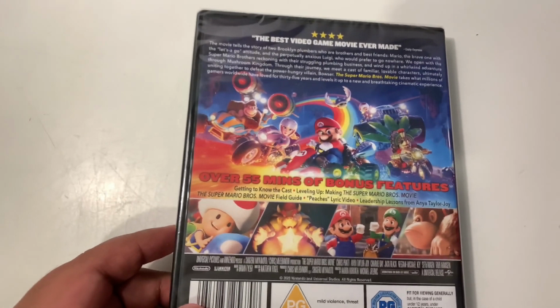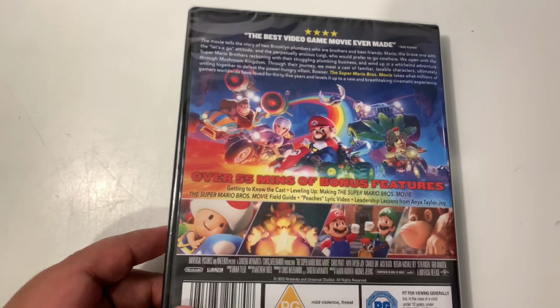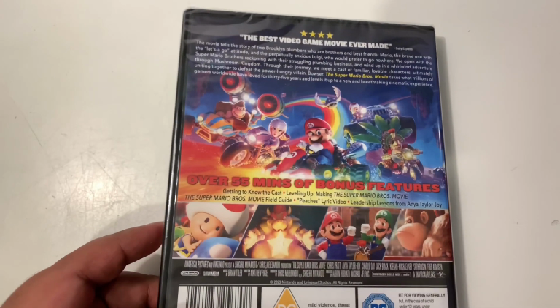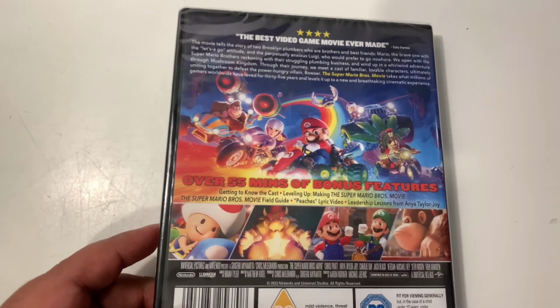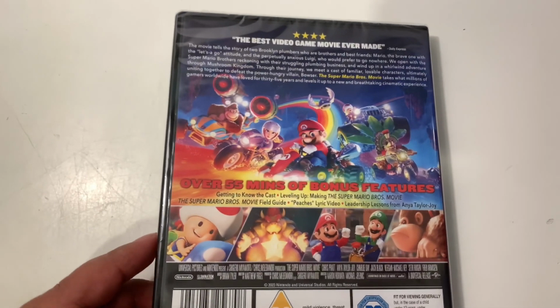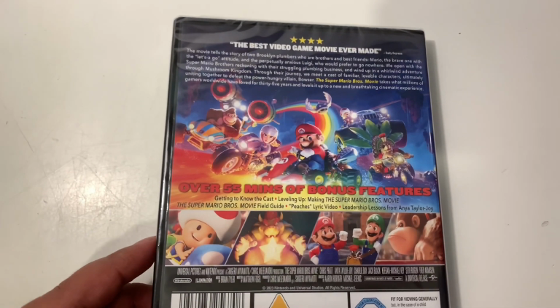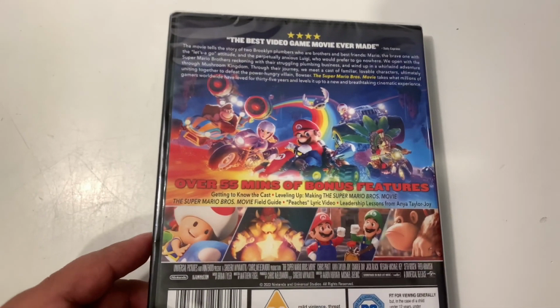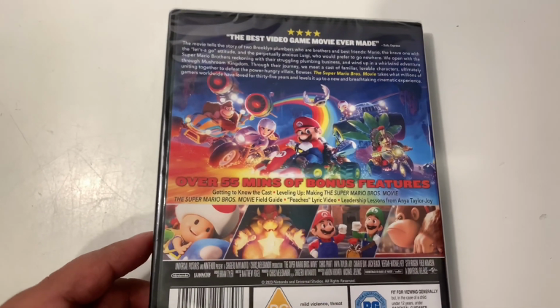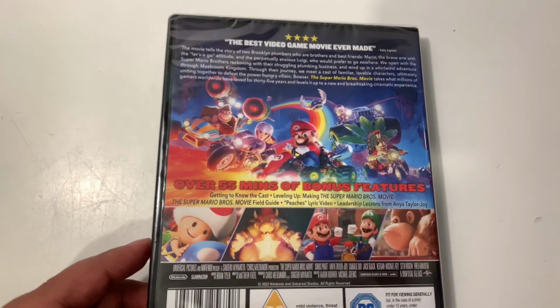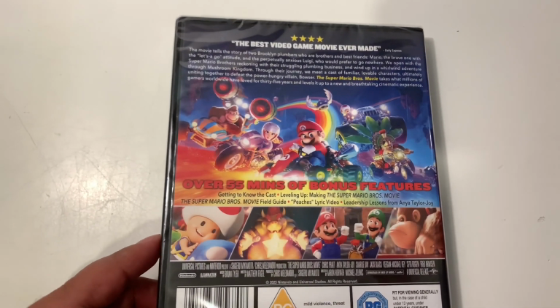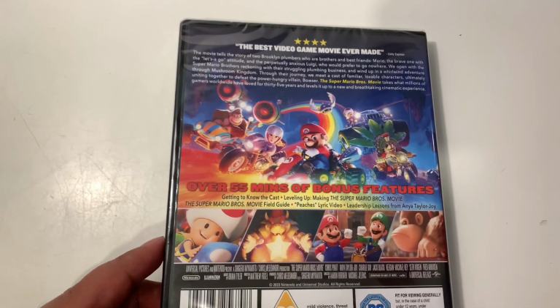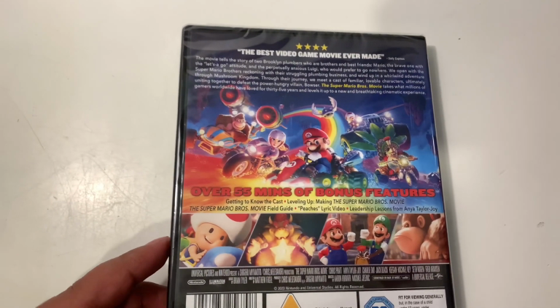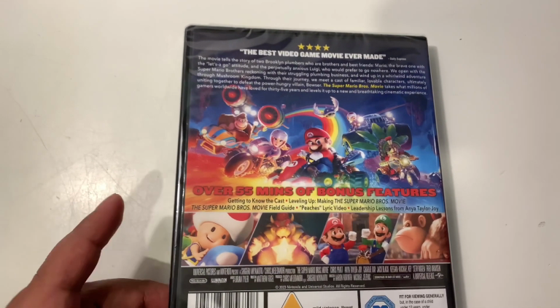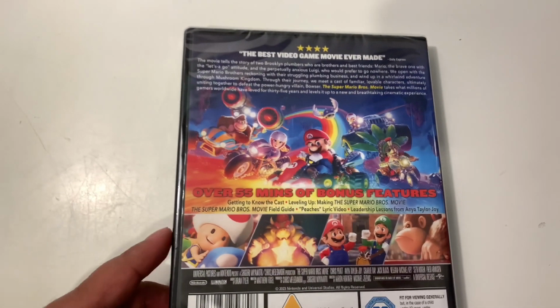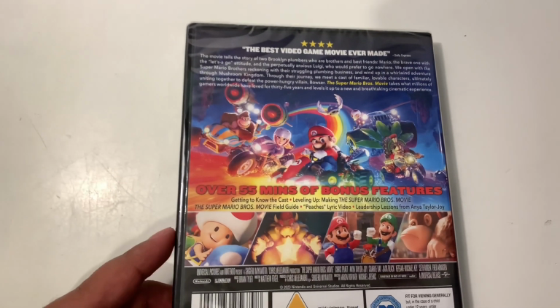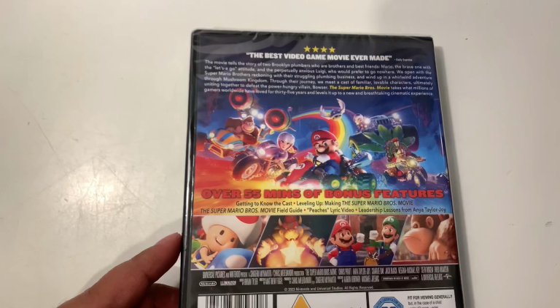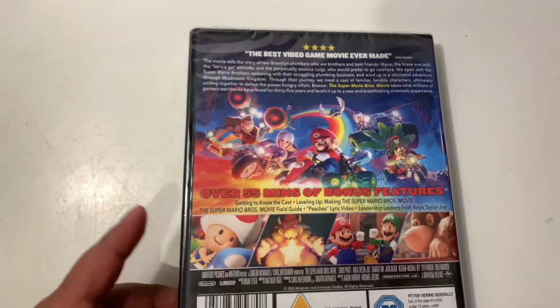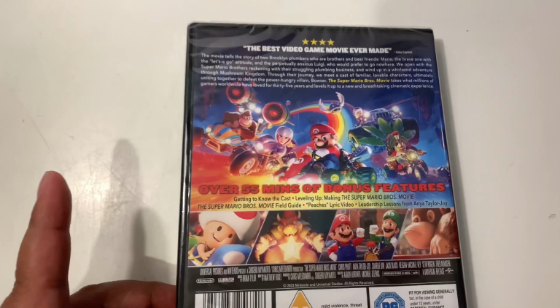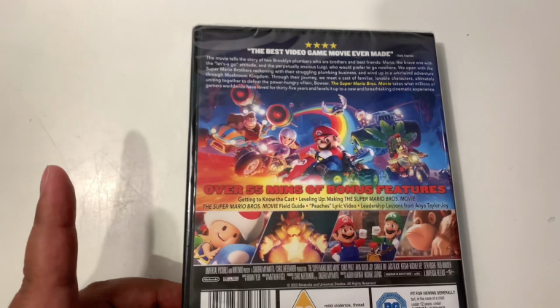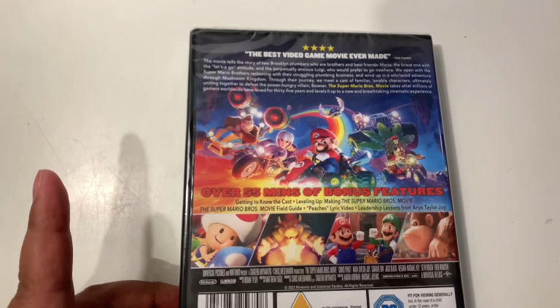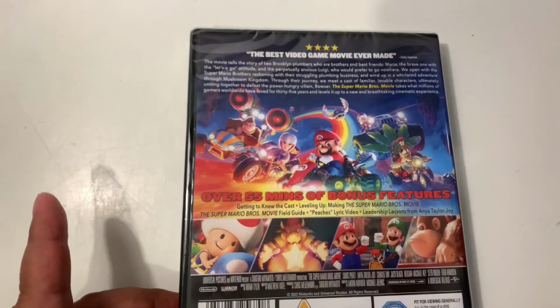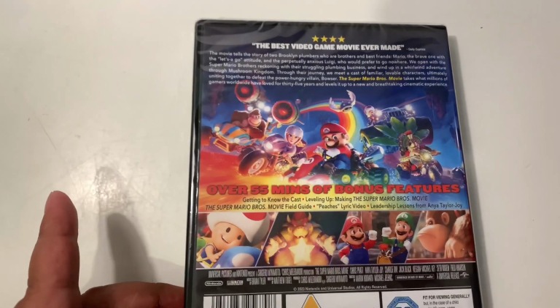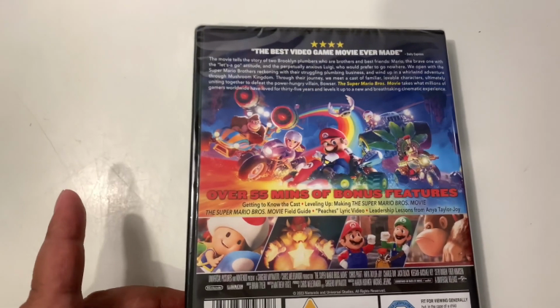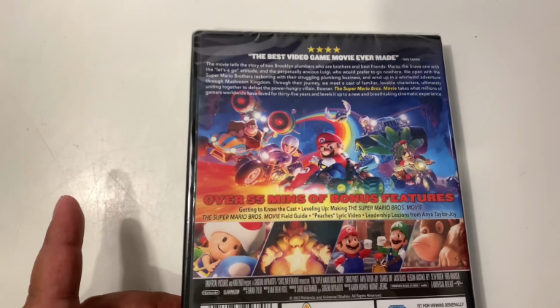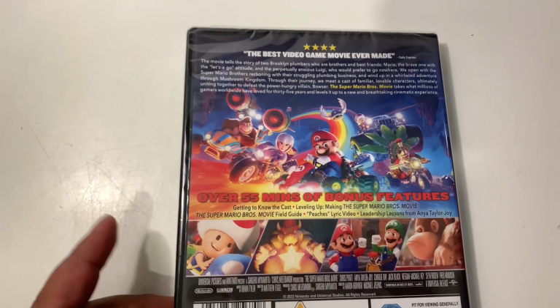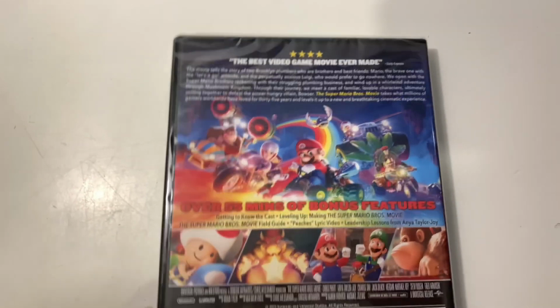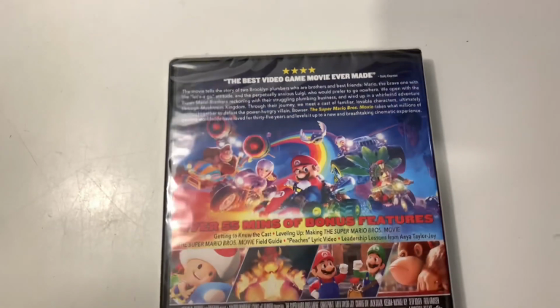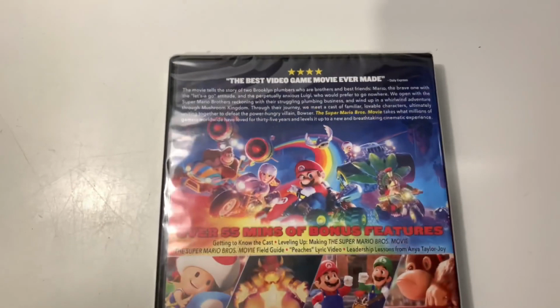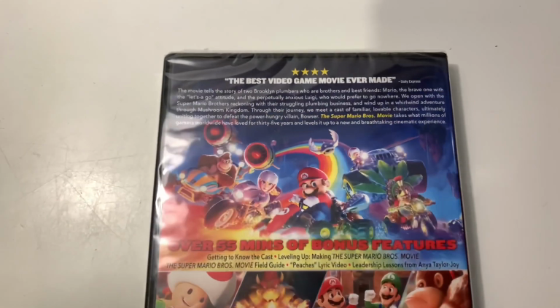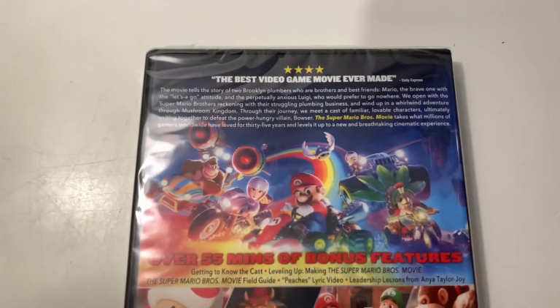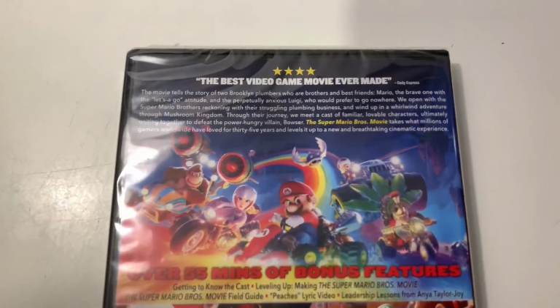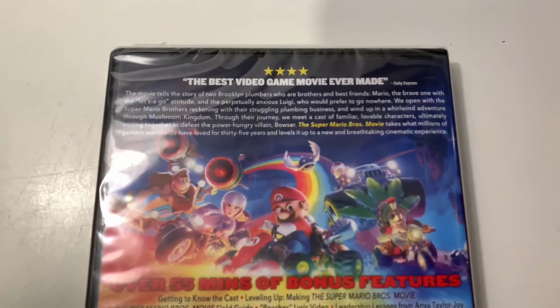I don't know — if you do know the distinction, because I've never seen this on DVD that isn't the Power-Up Edition, then please do let me know.